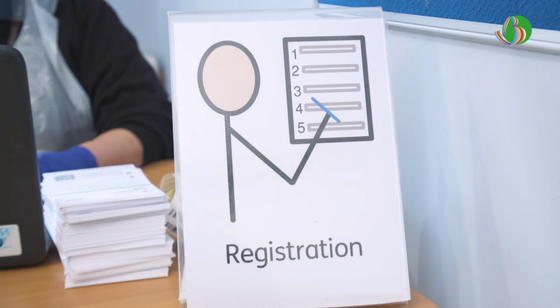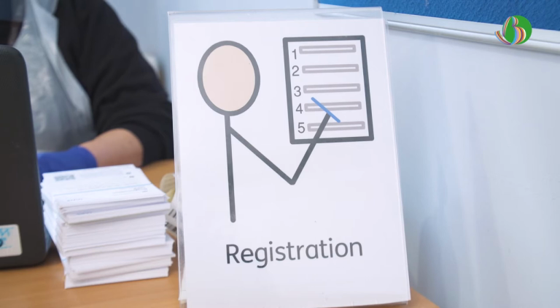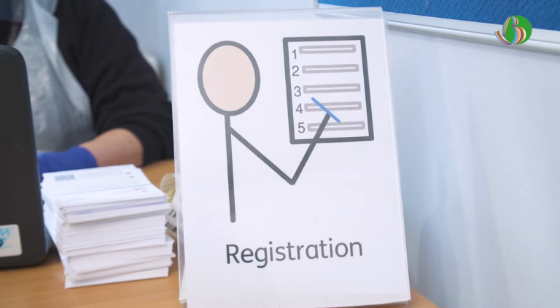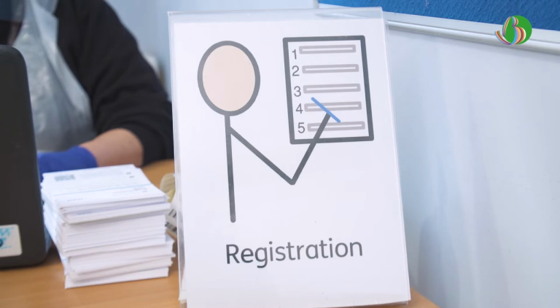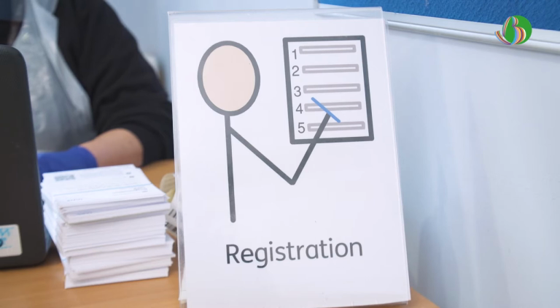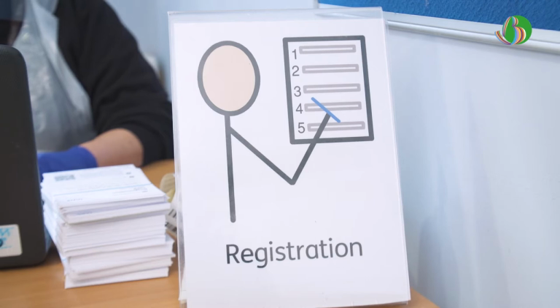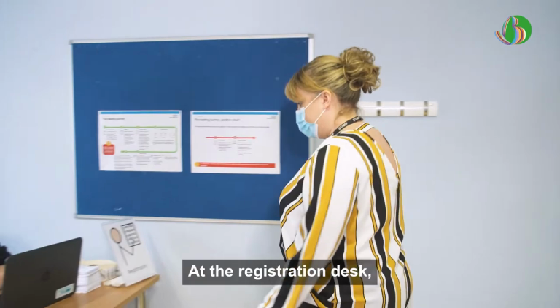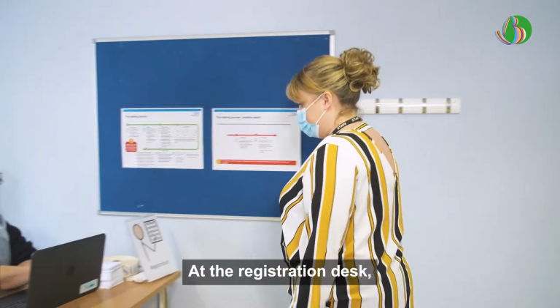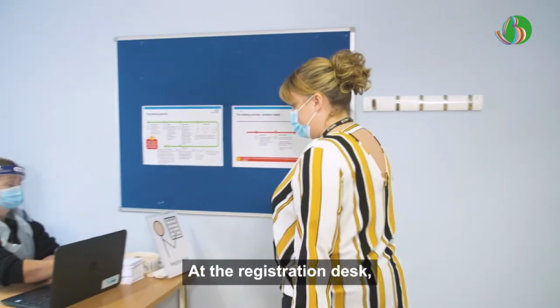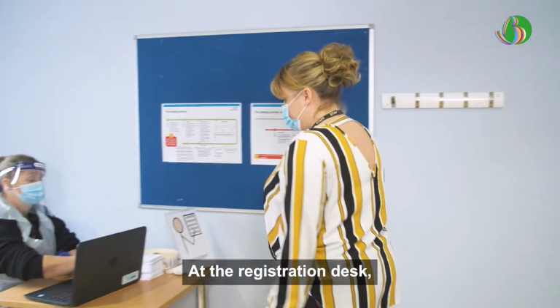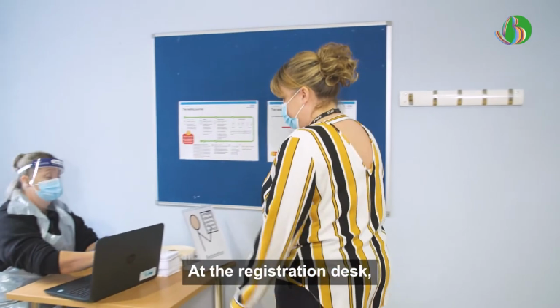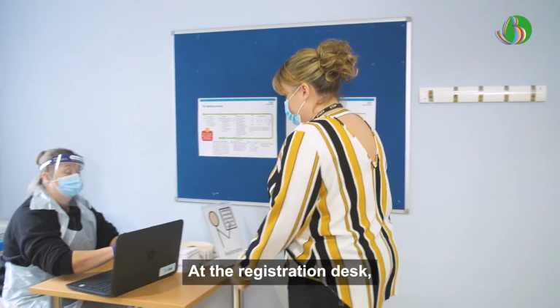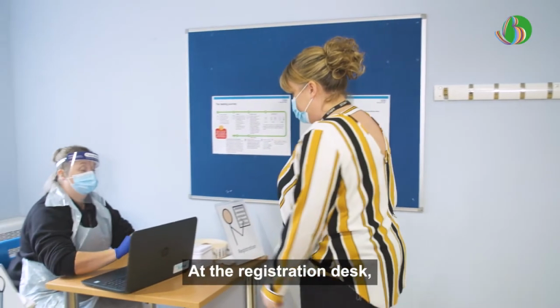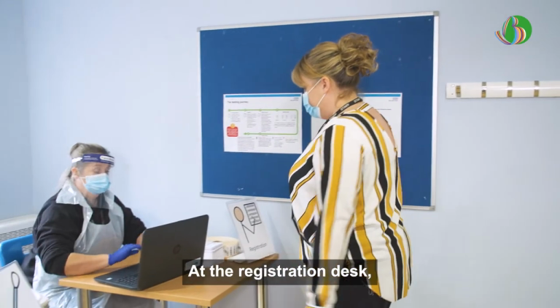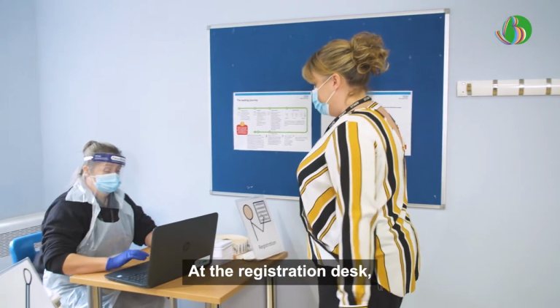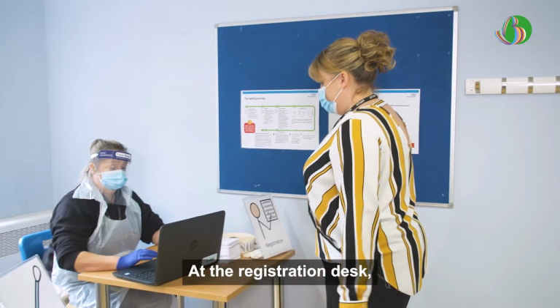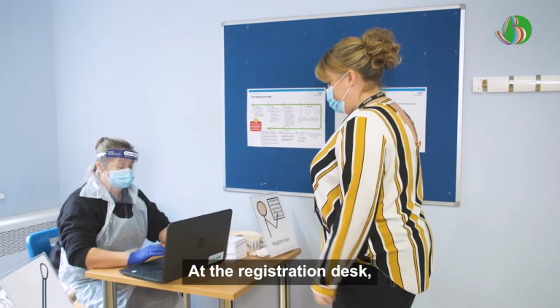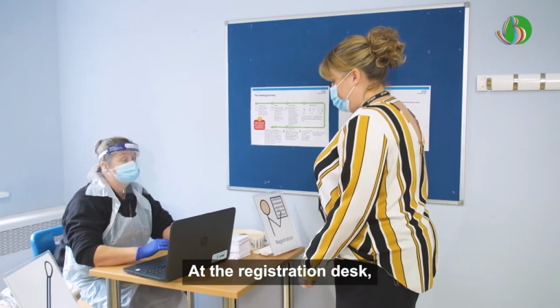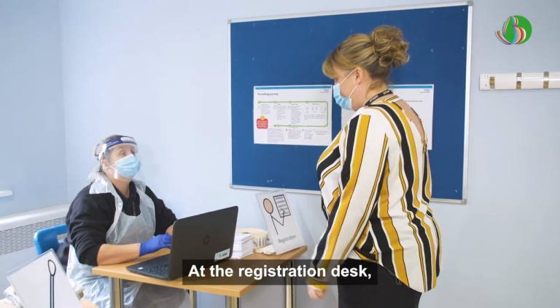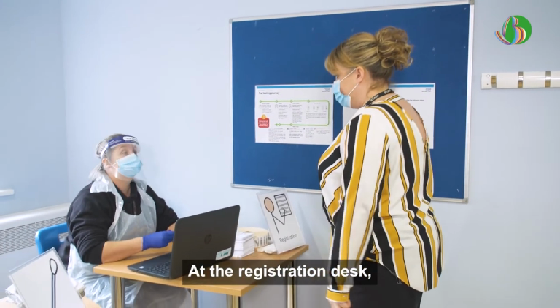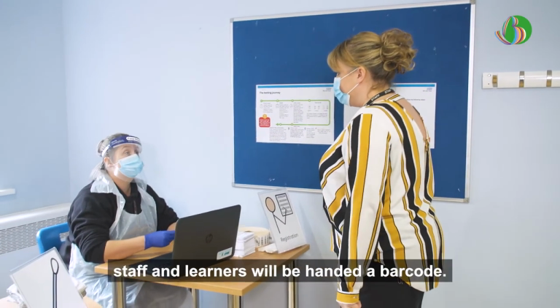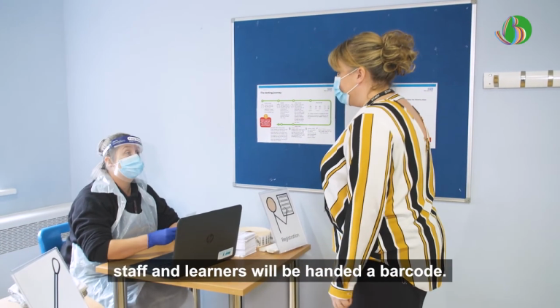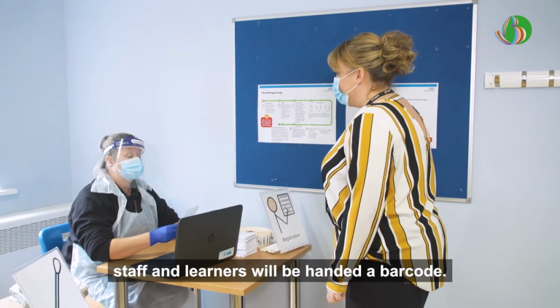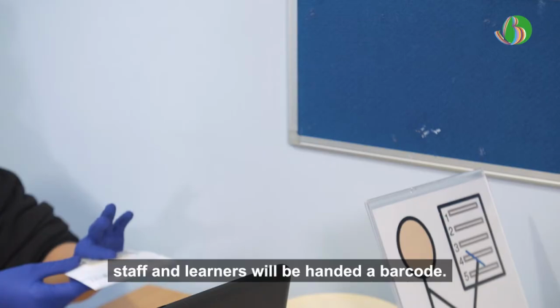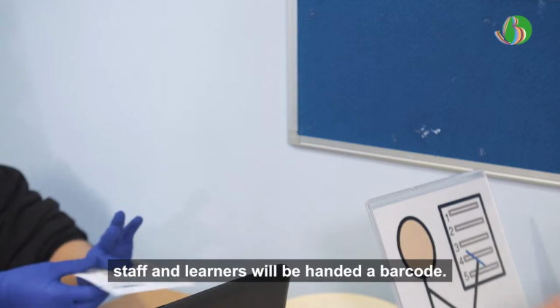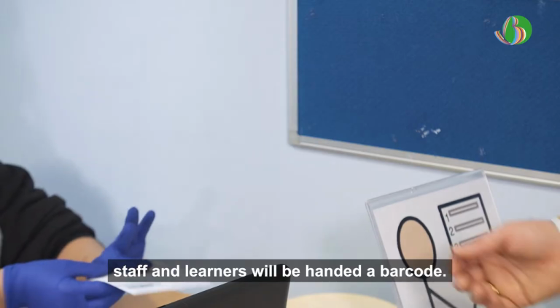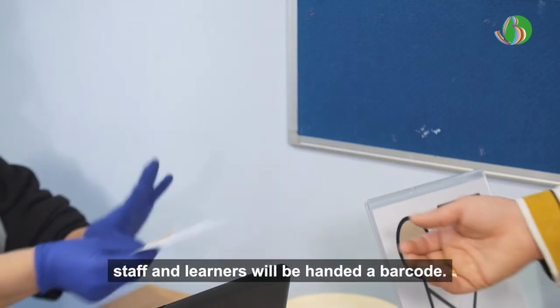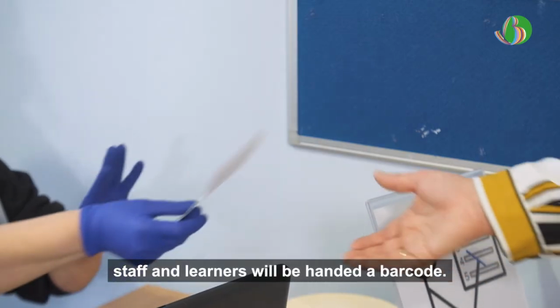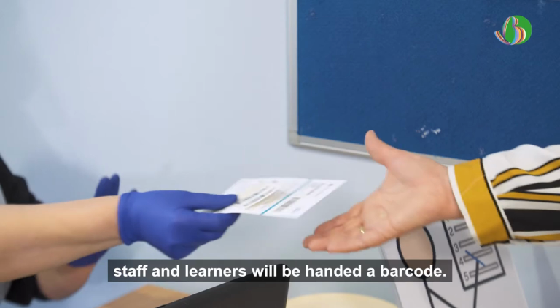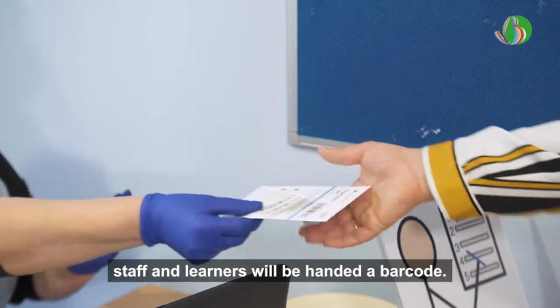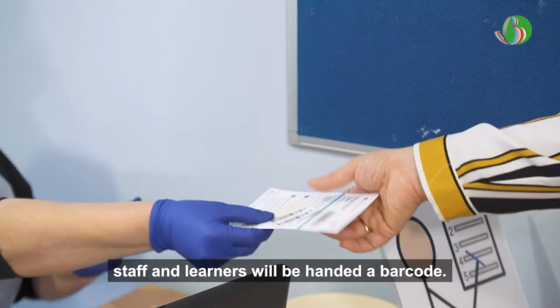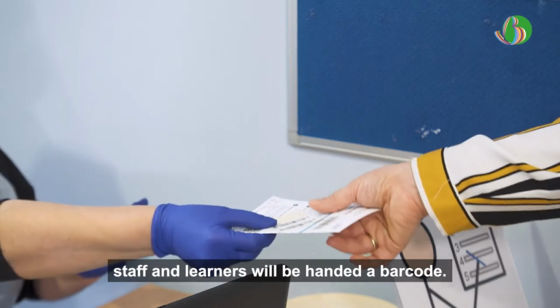Registration. At the registration desk, staff and learners will be handed a barcode.